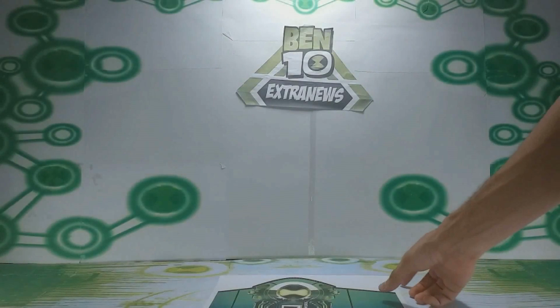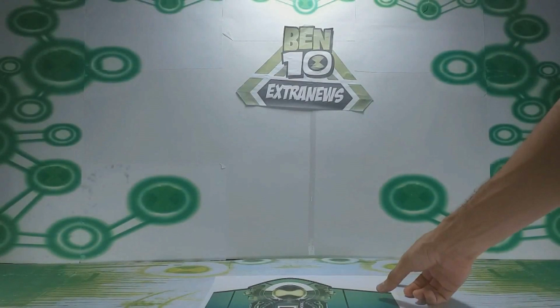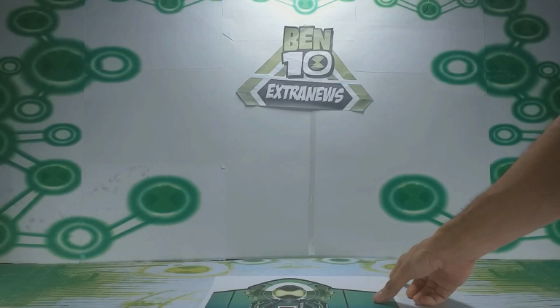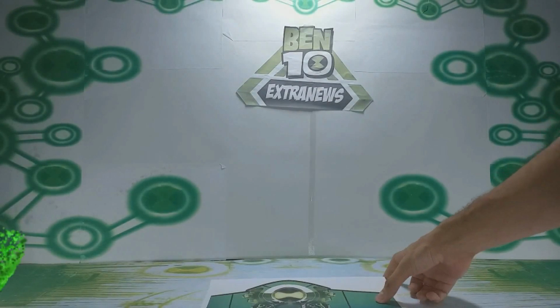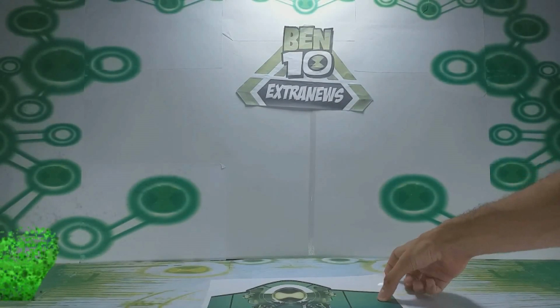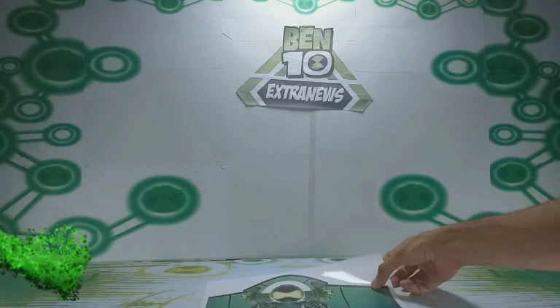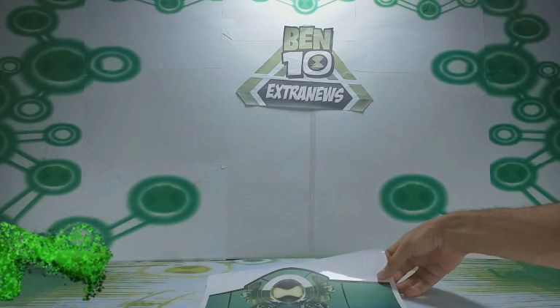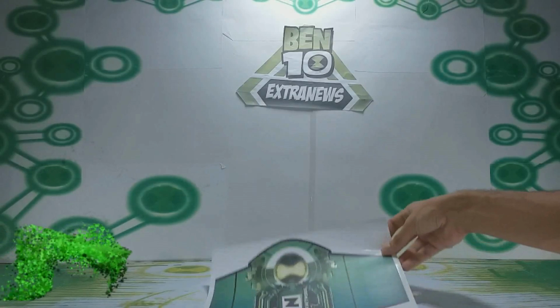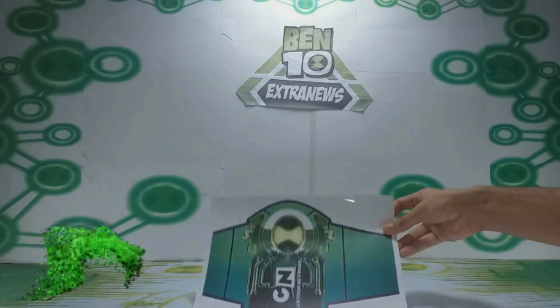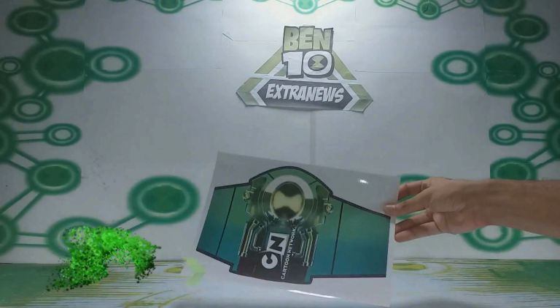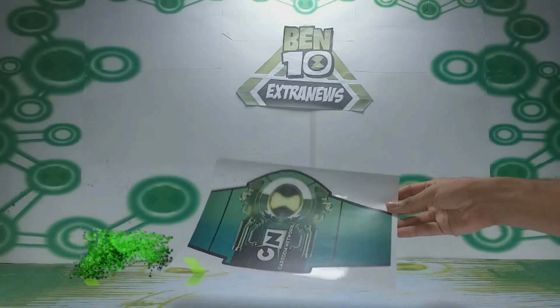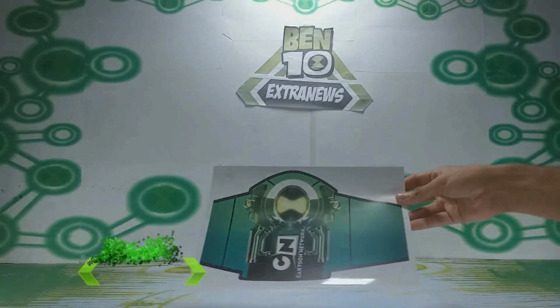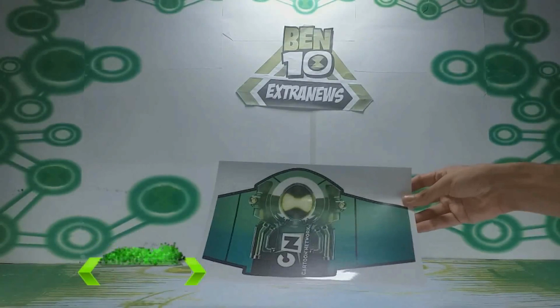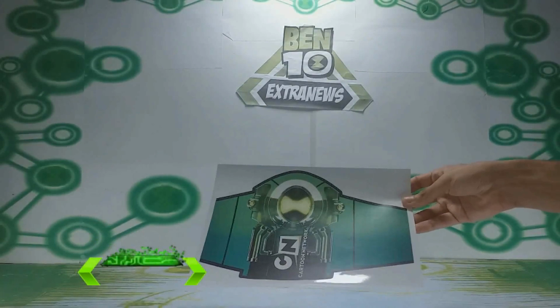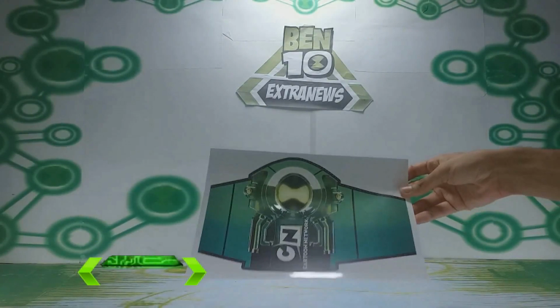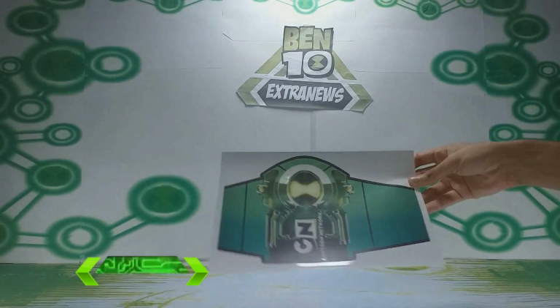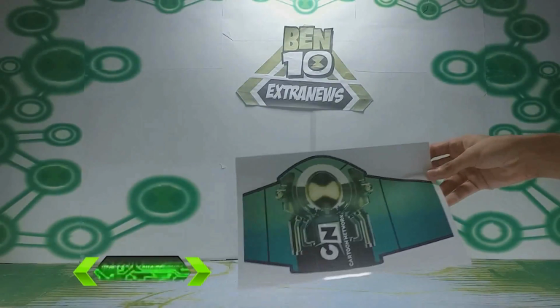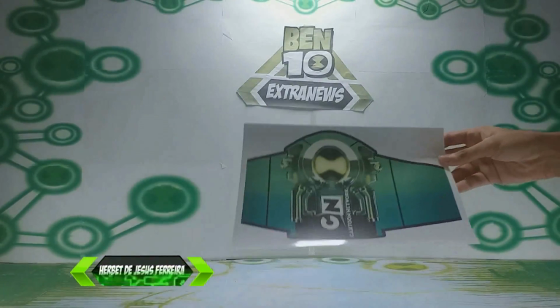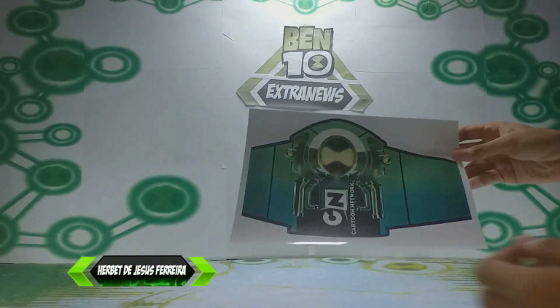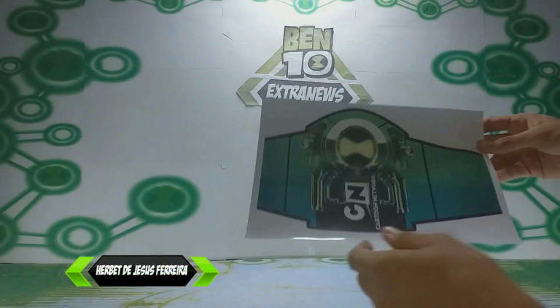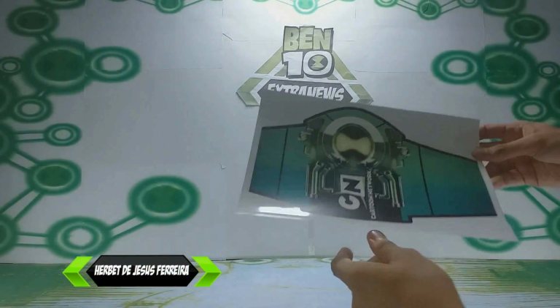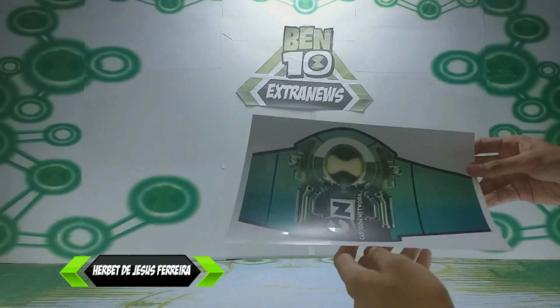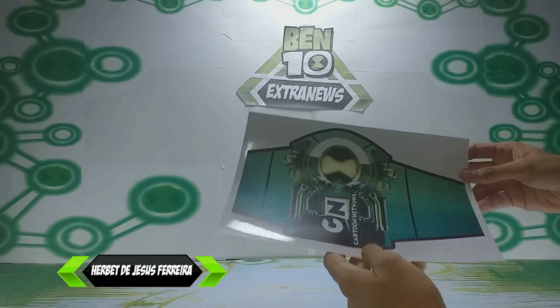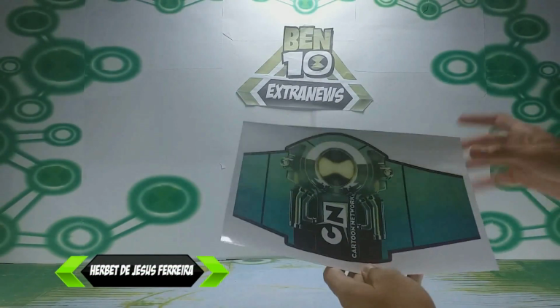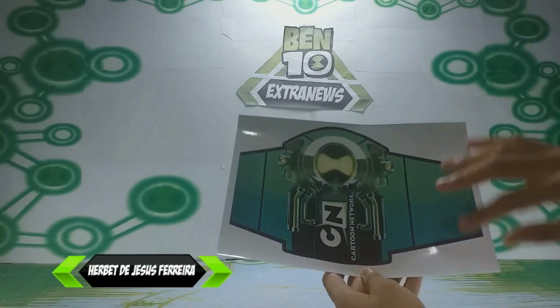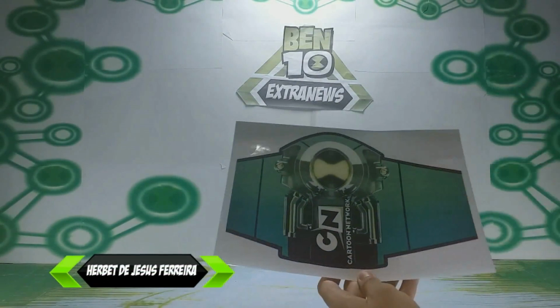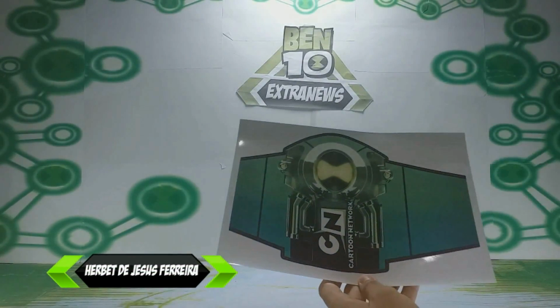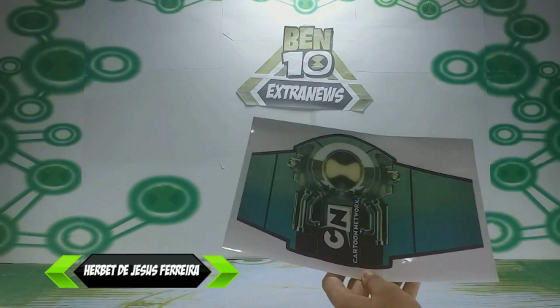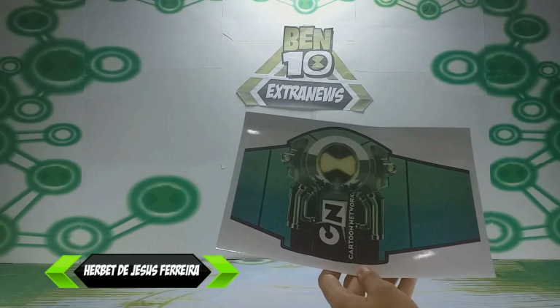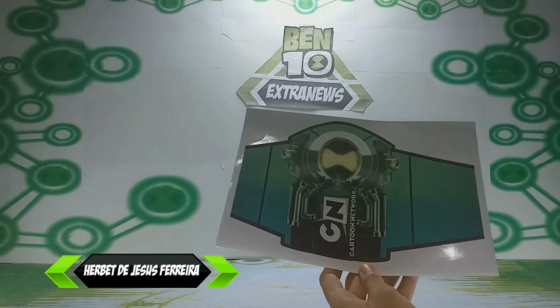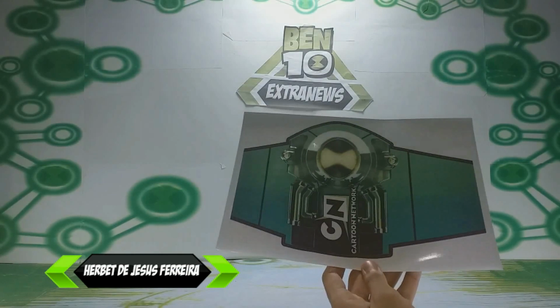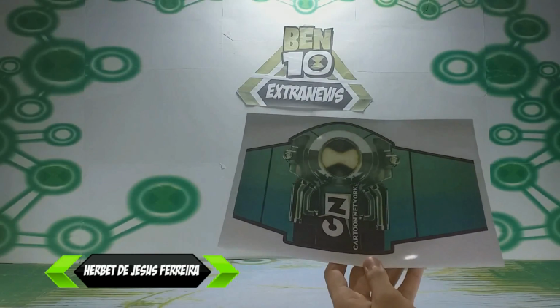Hello guys, I'm Herbedias Ferreira, and today I brought you to know this paper bag of Super Omnitrix Metallic.